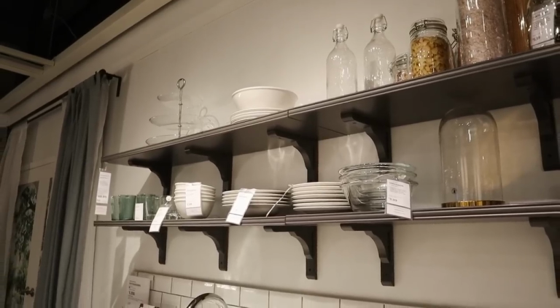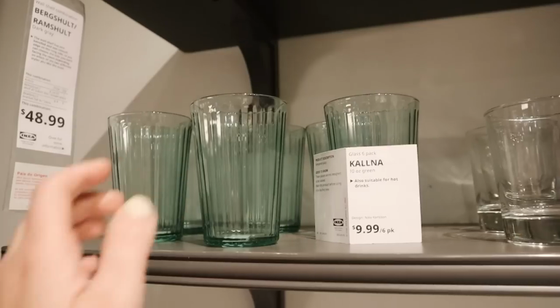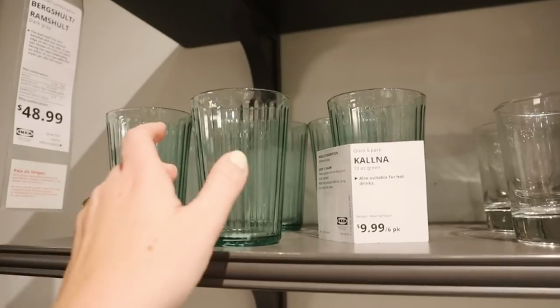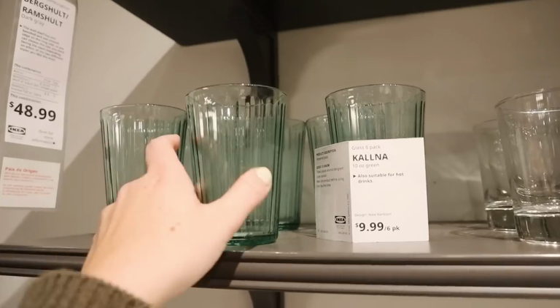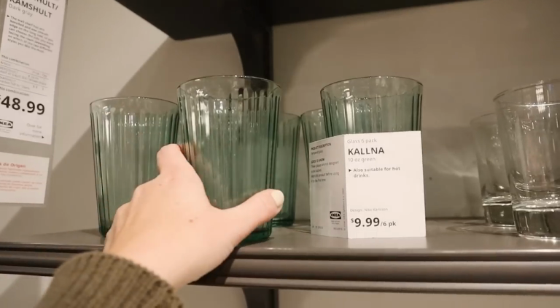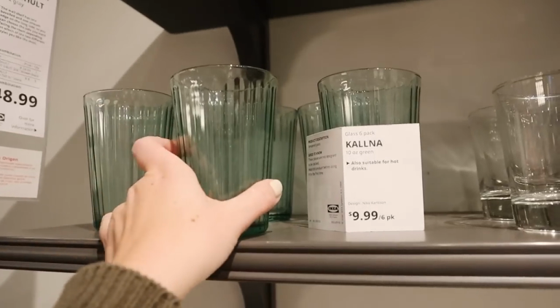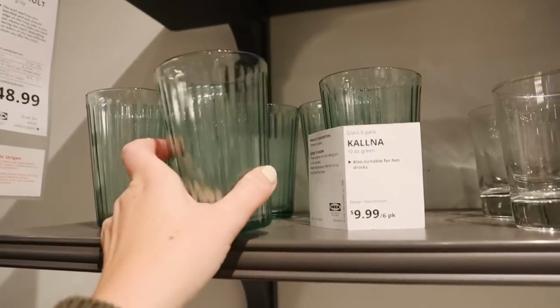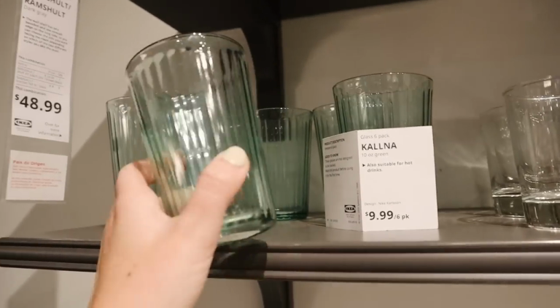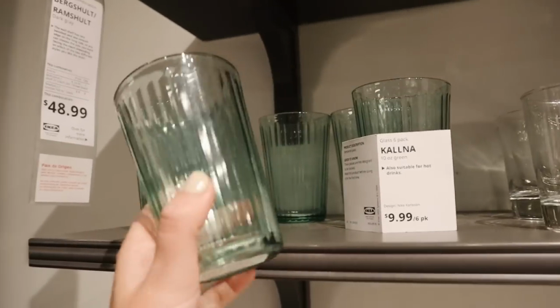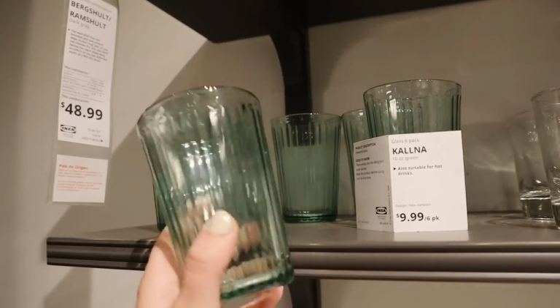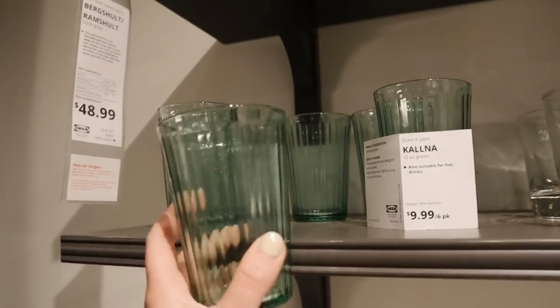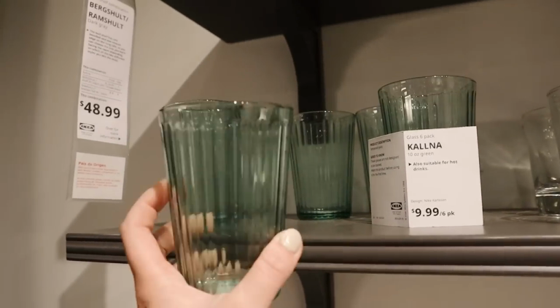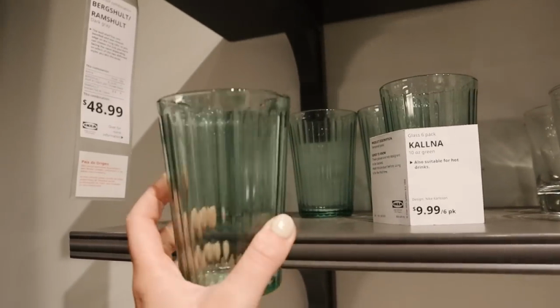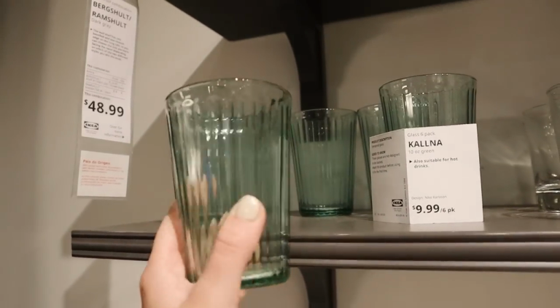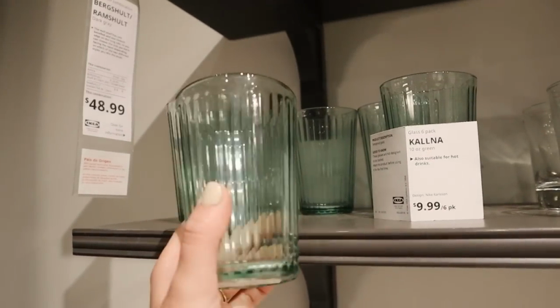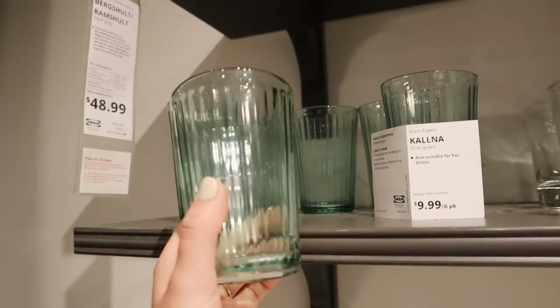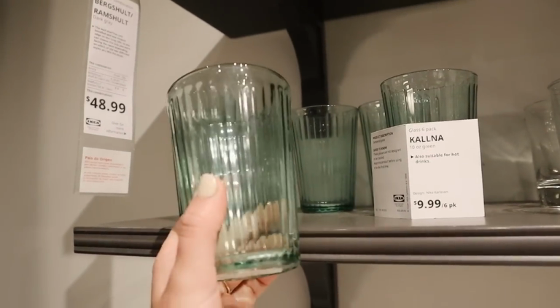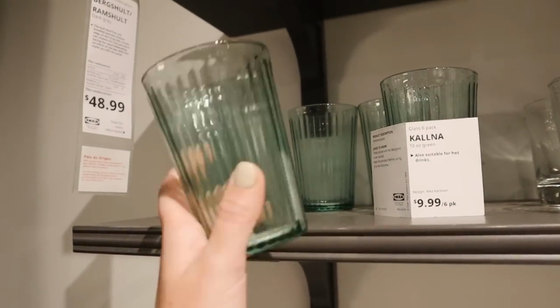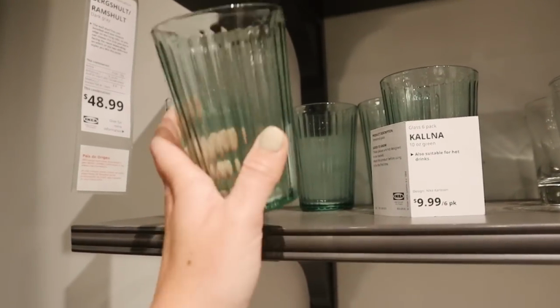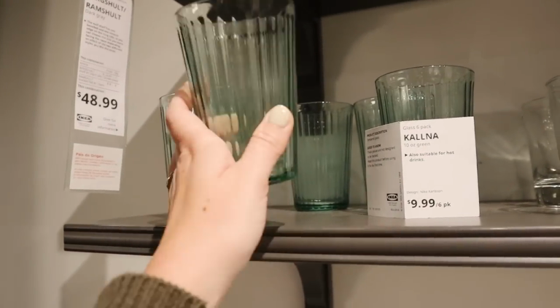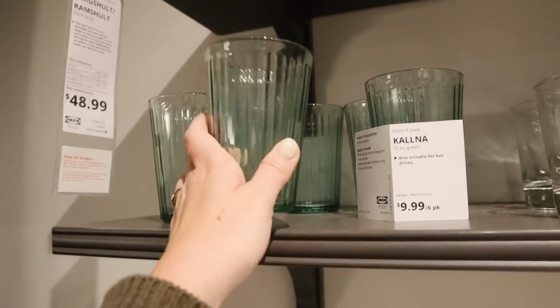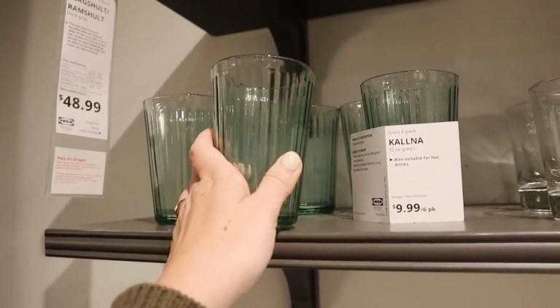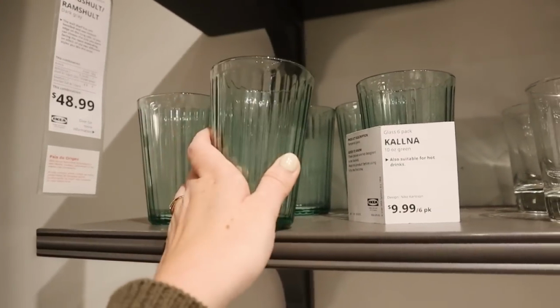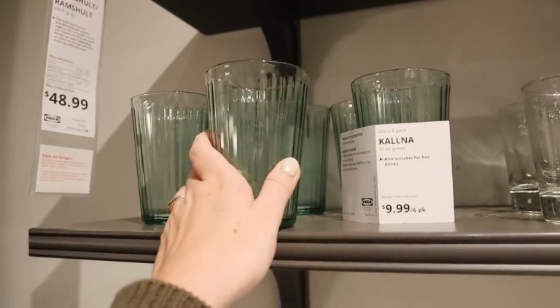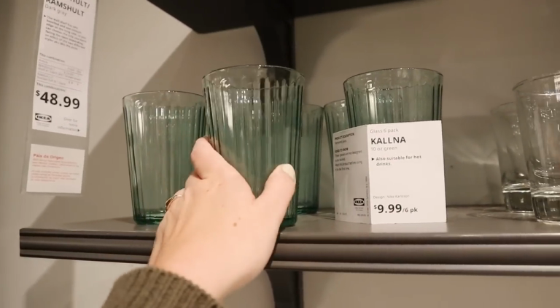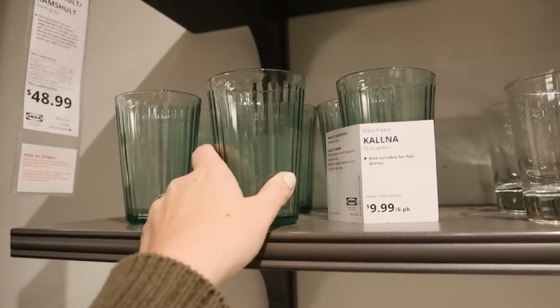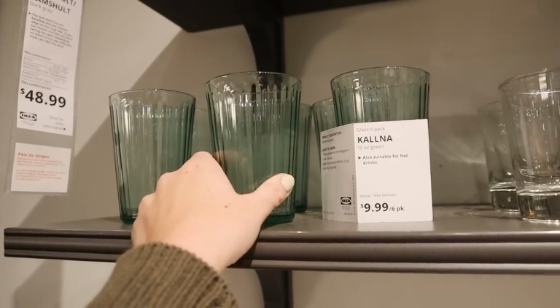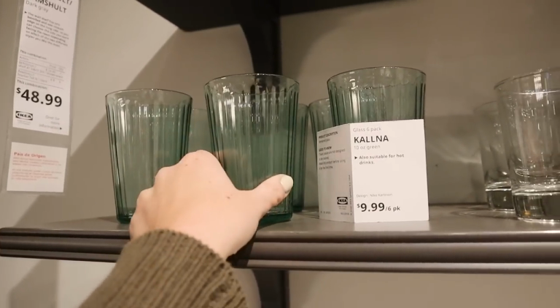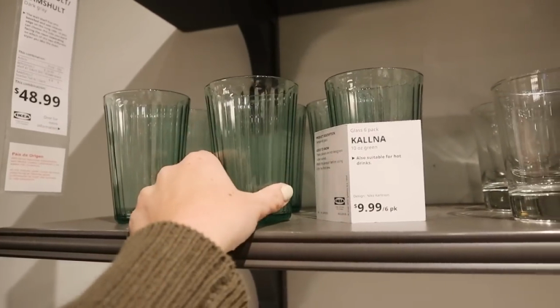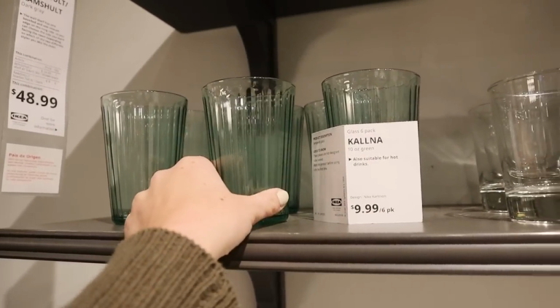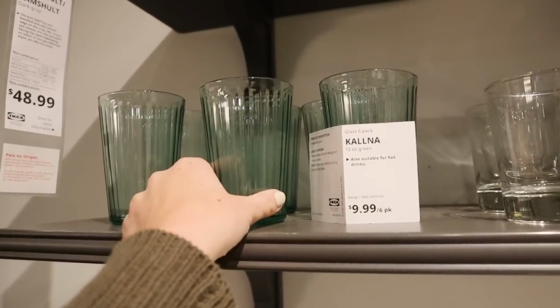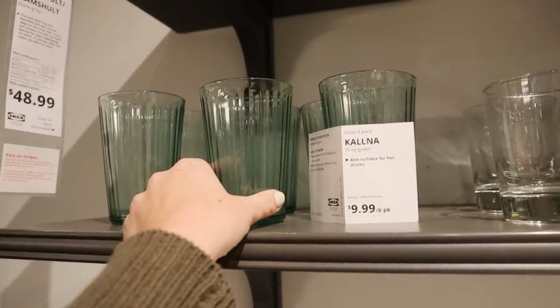These fluted glasses are so cute — I feel like they have a very vintage-y look. I need to keep an eye out for those.